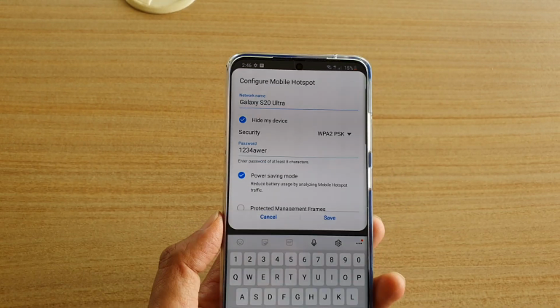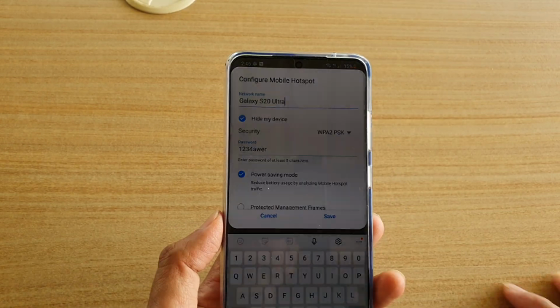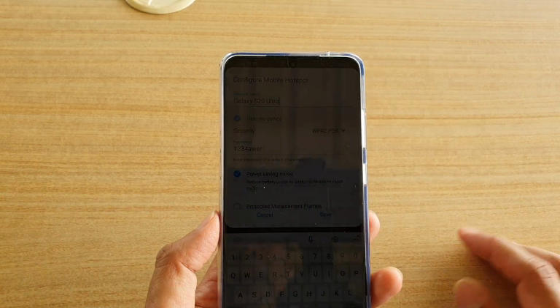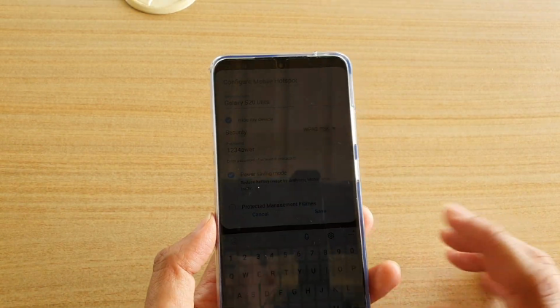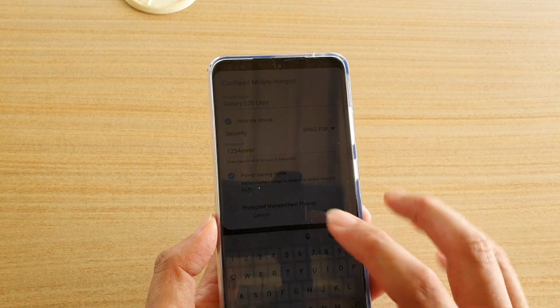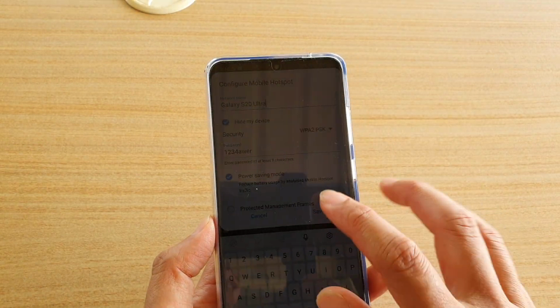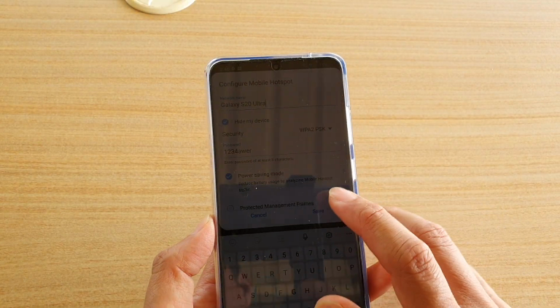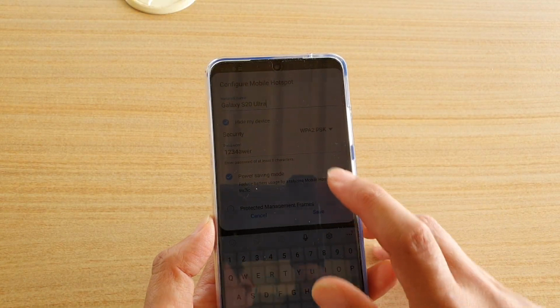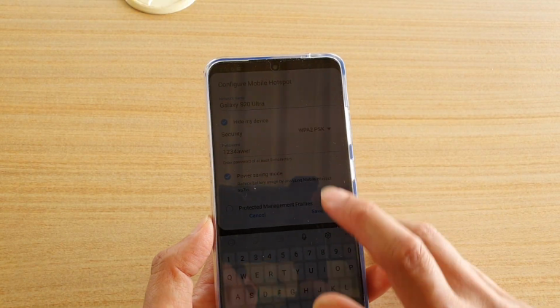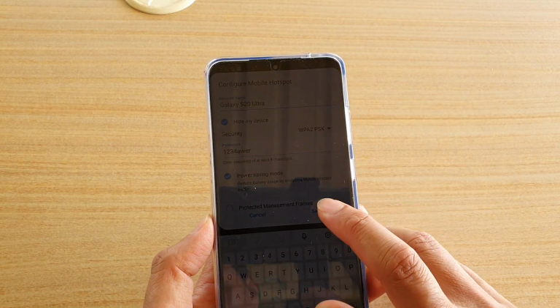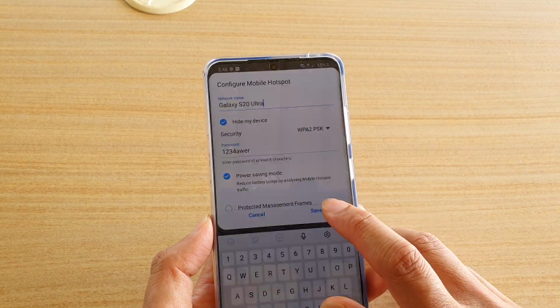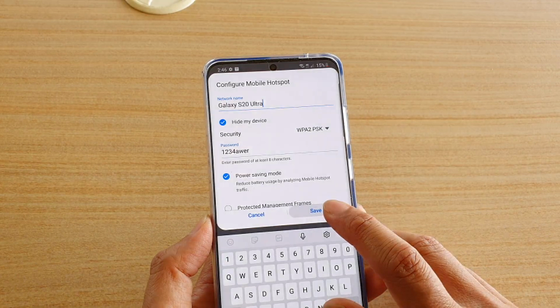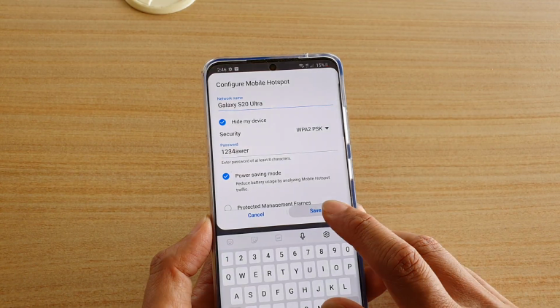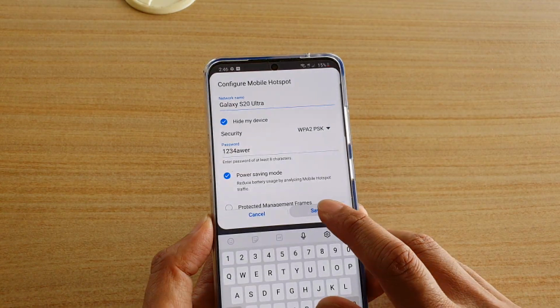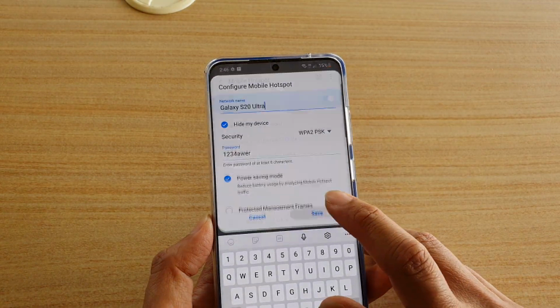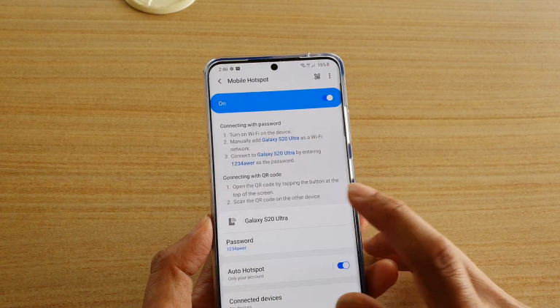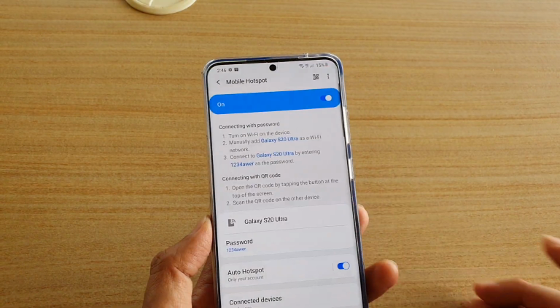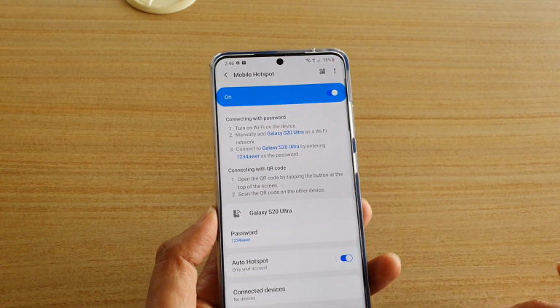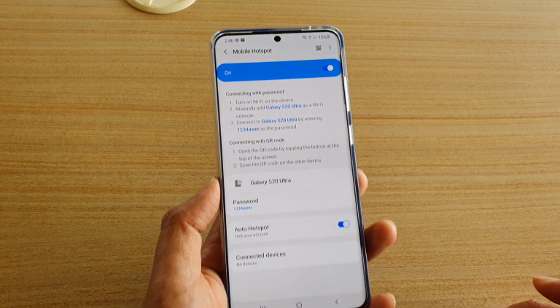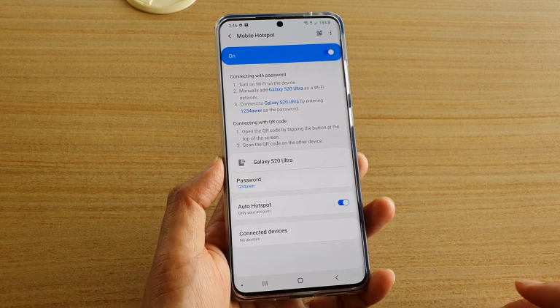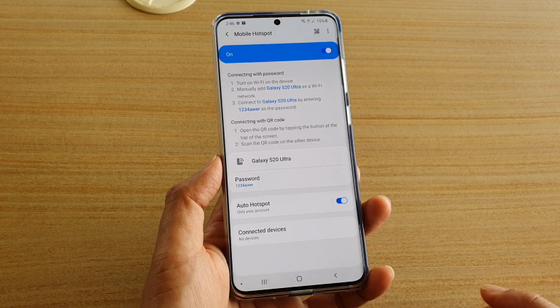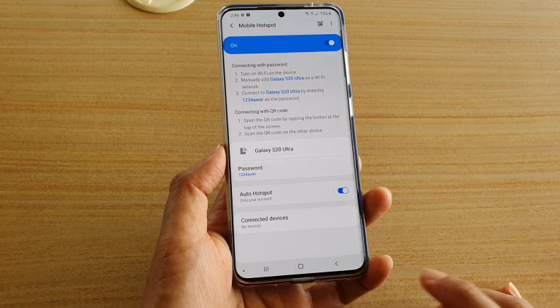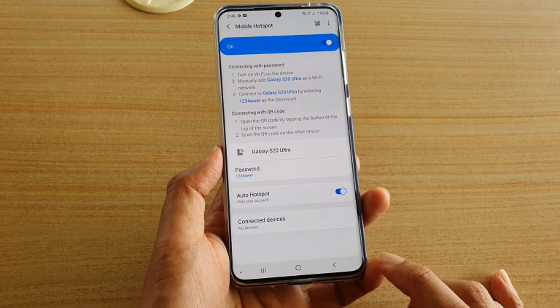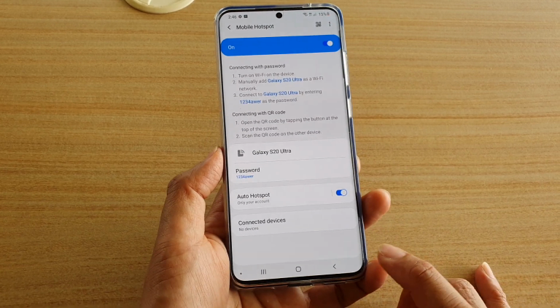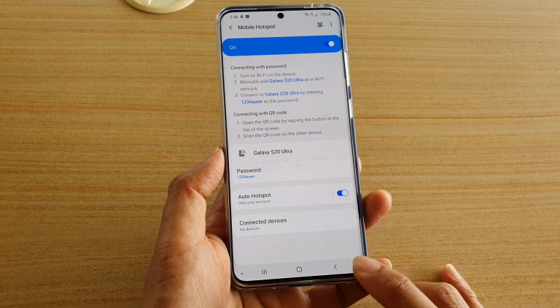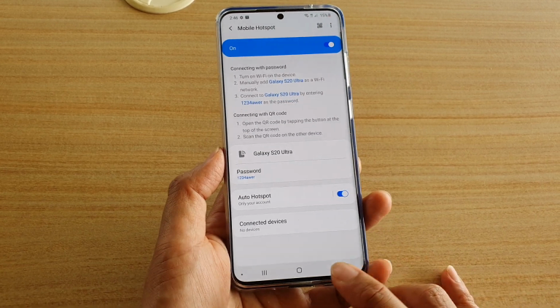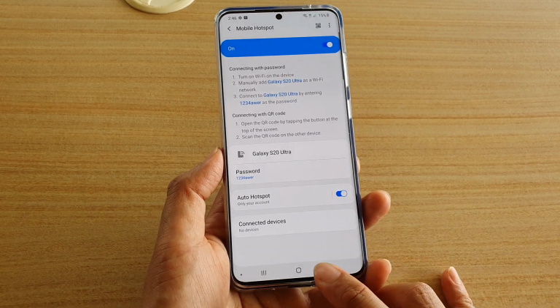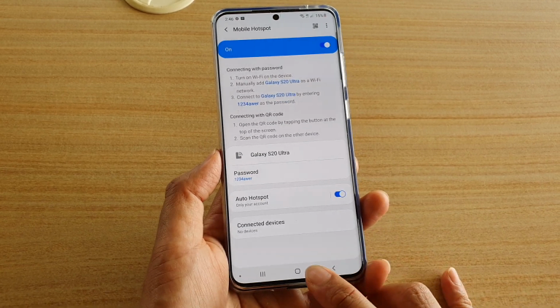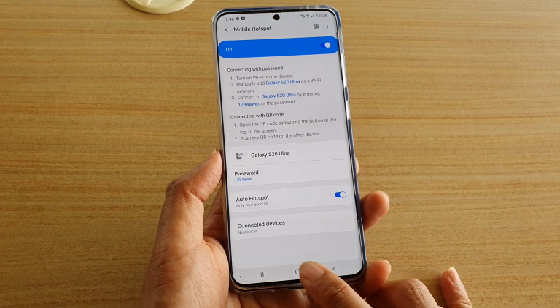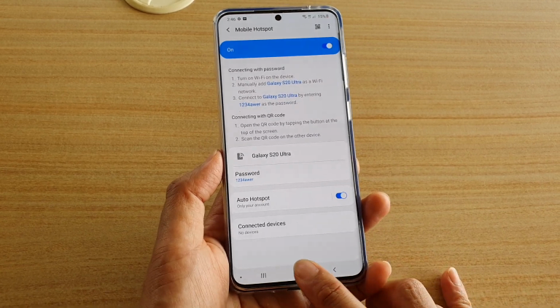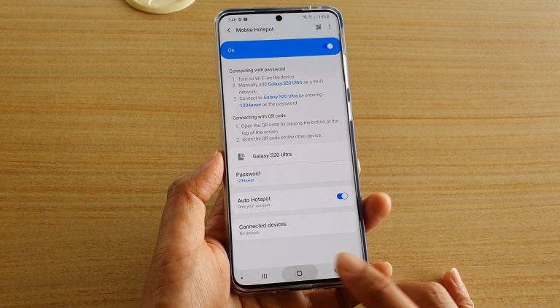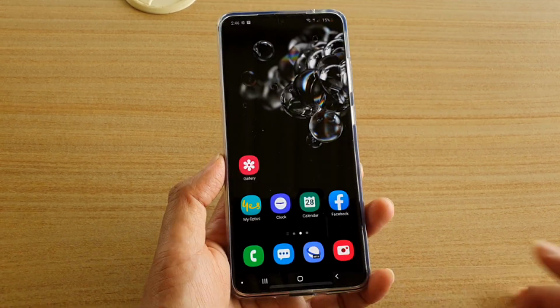And that's it. Now you have to tap on the save button to save the changes. Finally, you can tap on the home key to go back to your home screen.